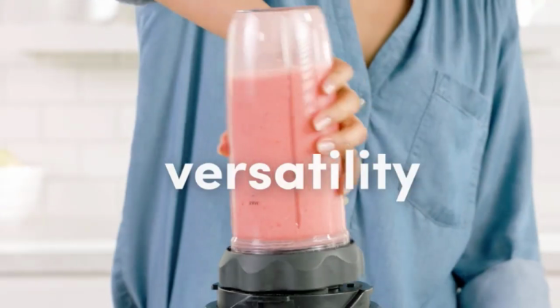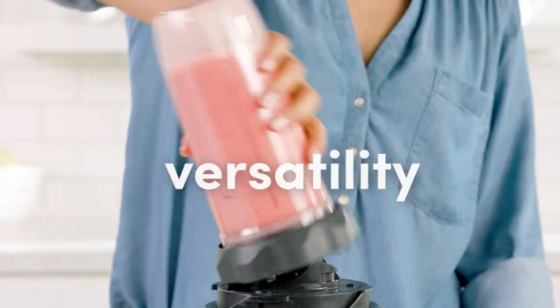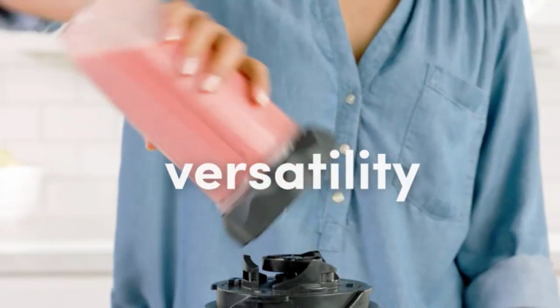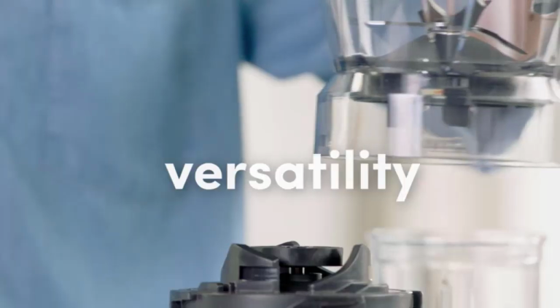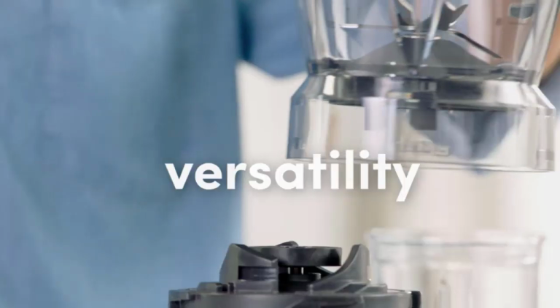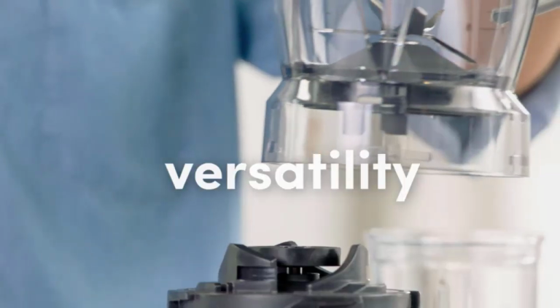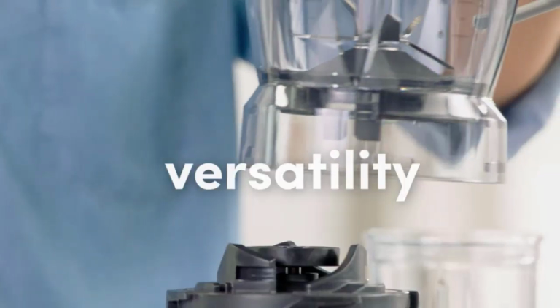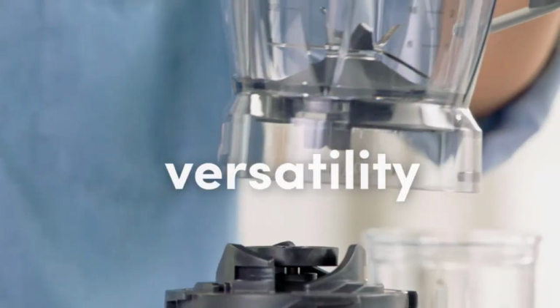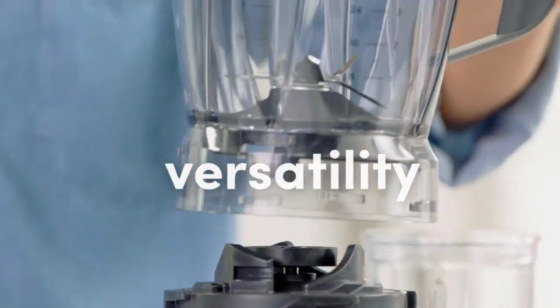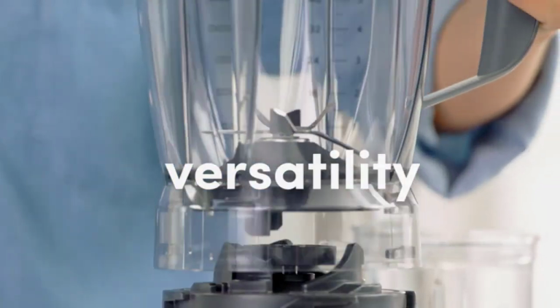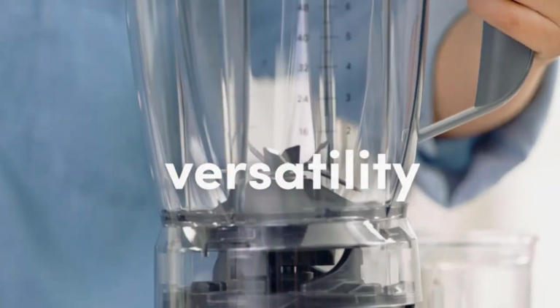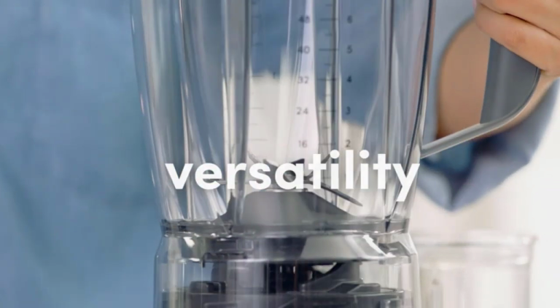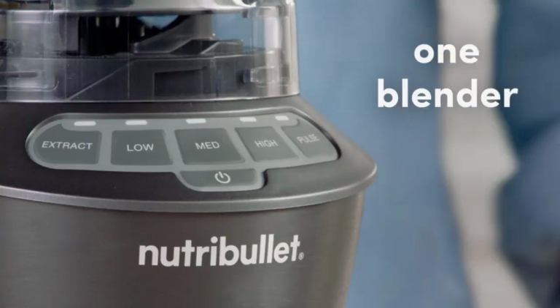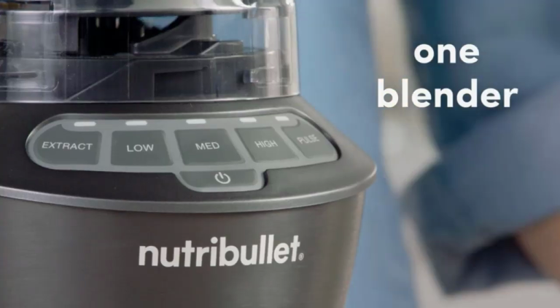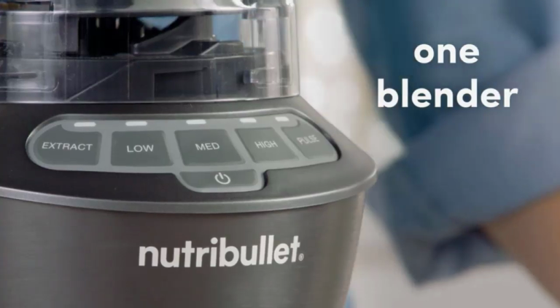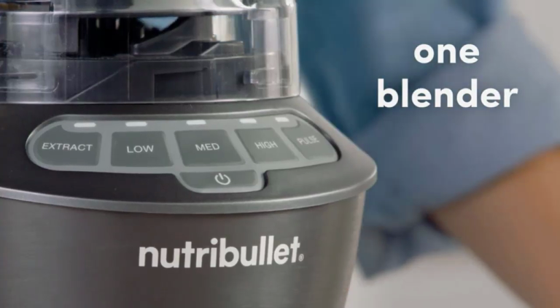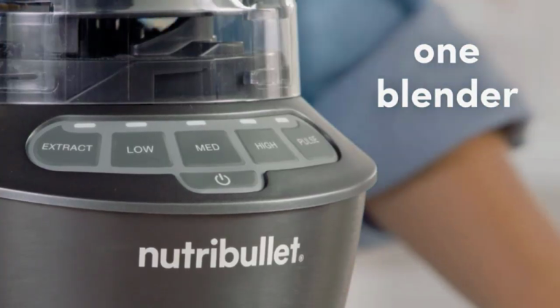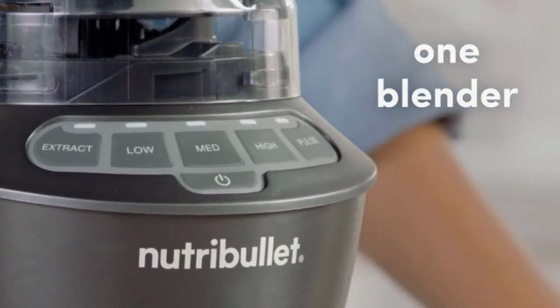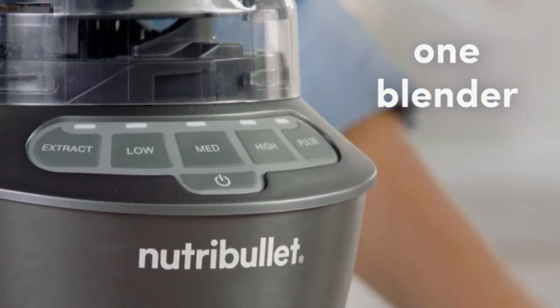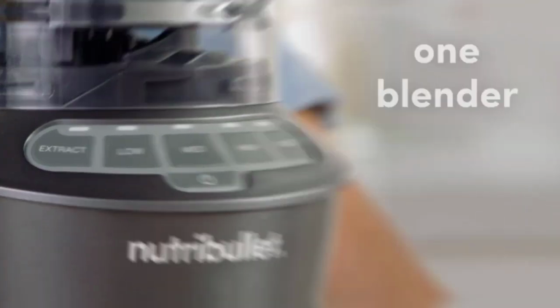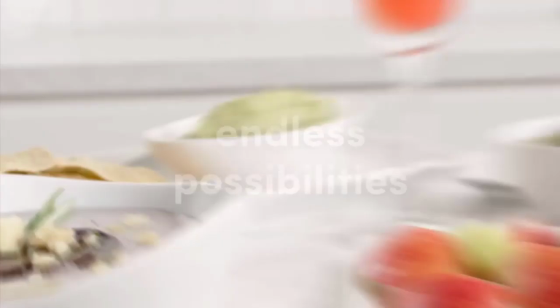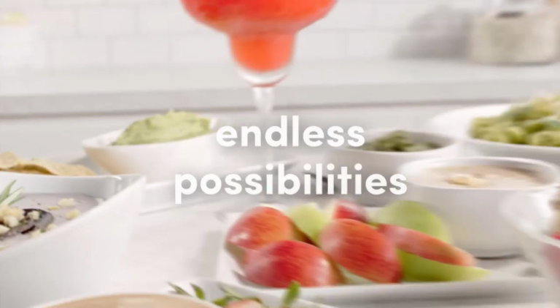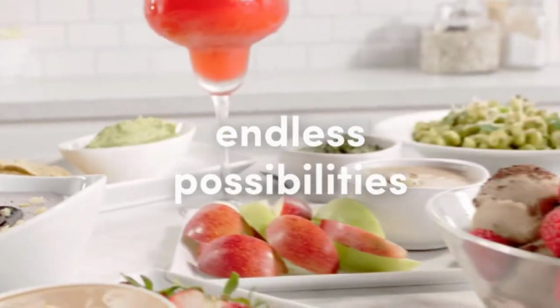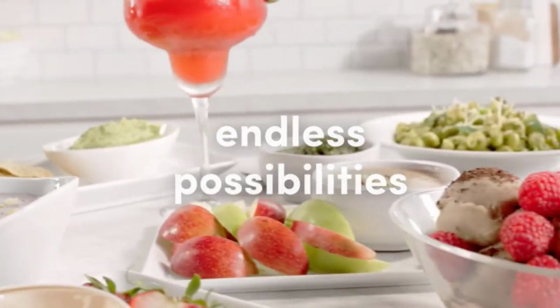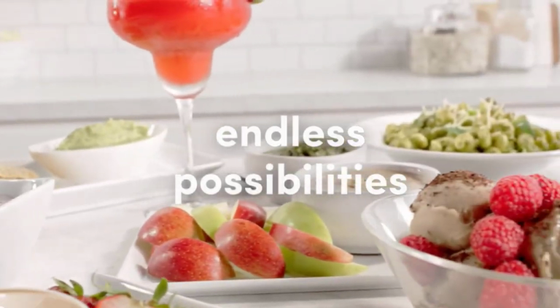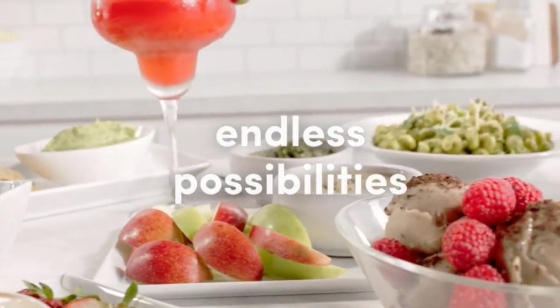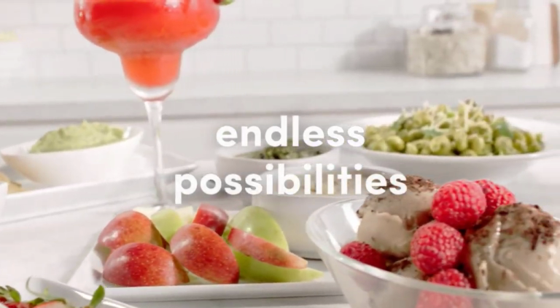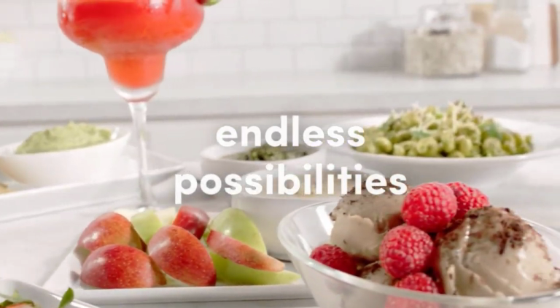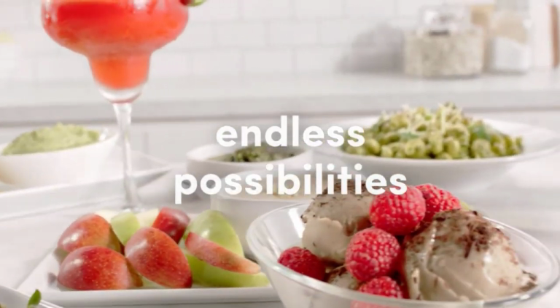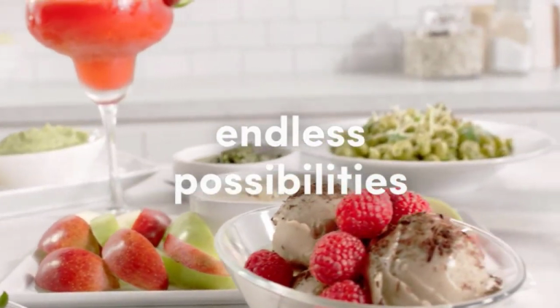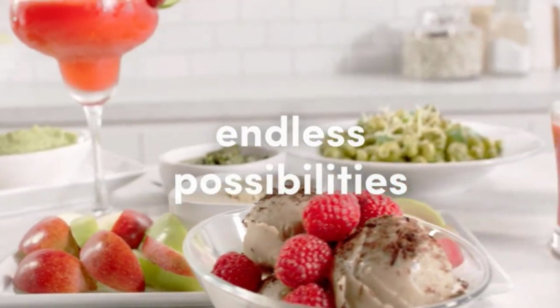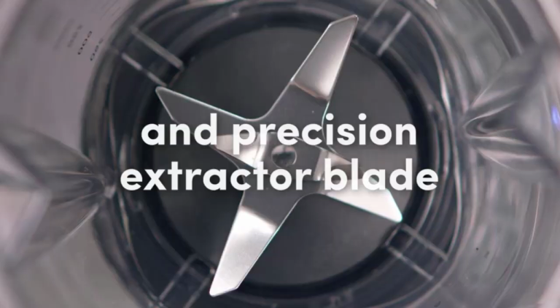However, the blades can be challenging to clean, and the blender can be quite noisy when in use.